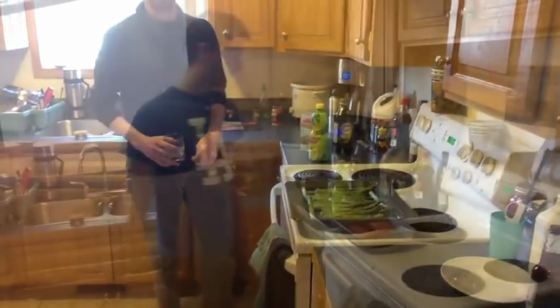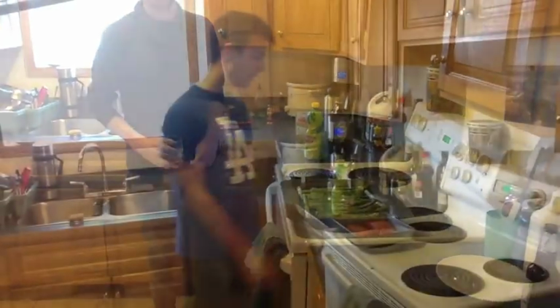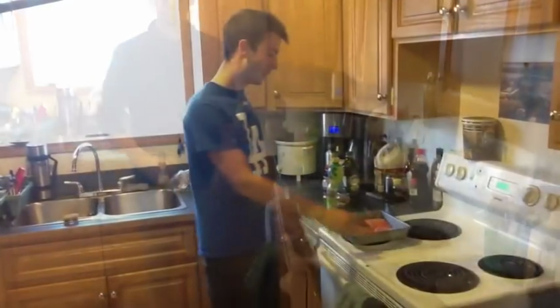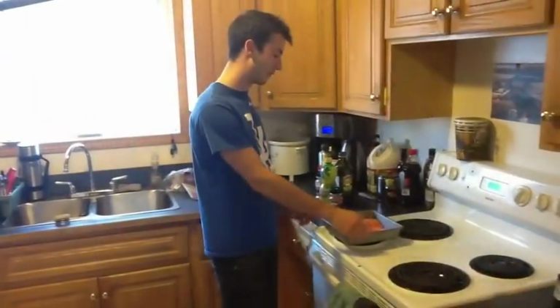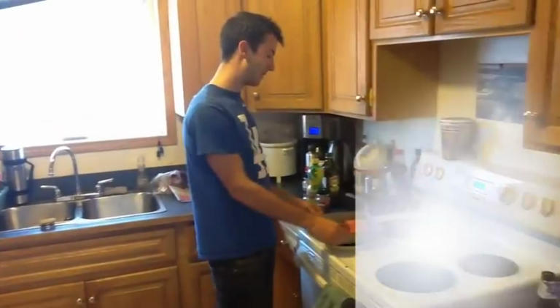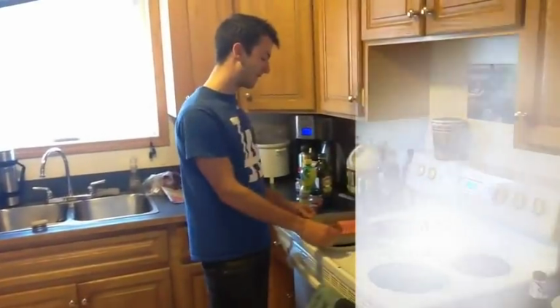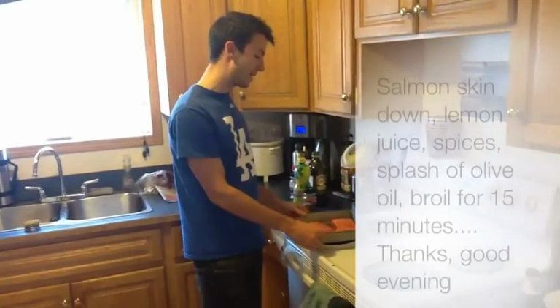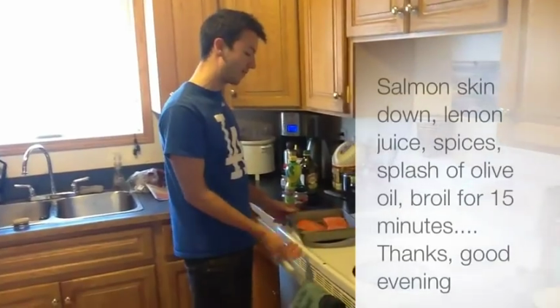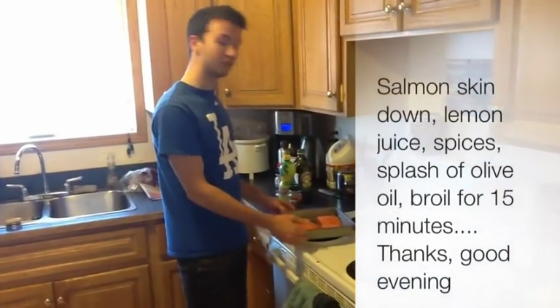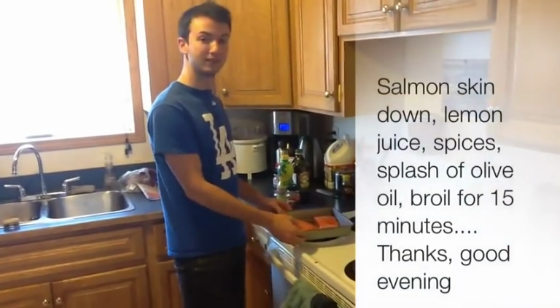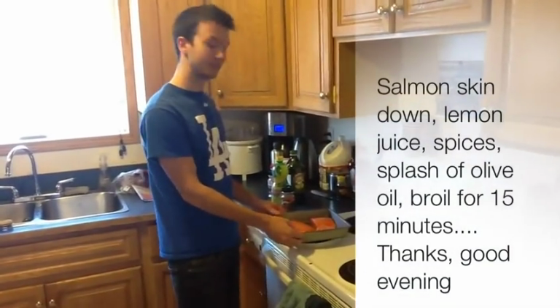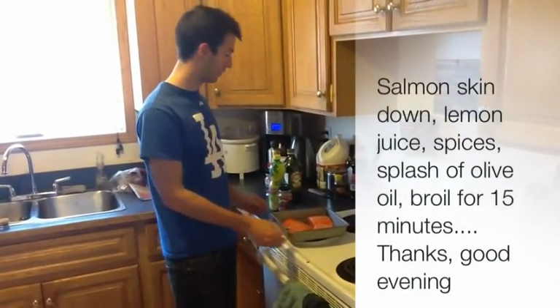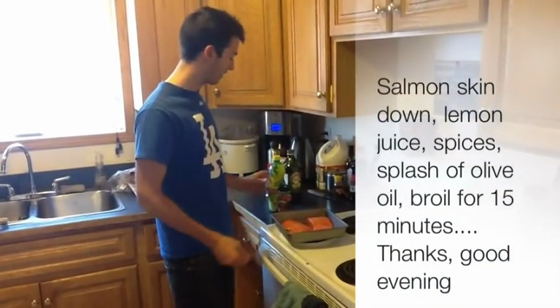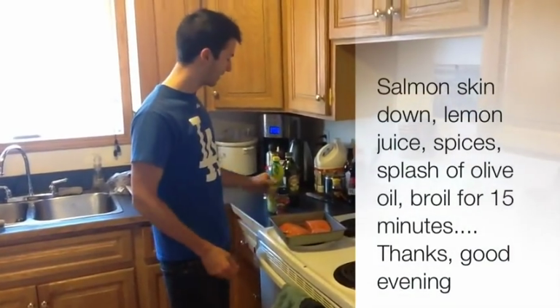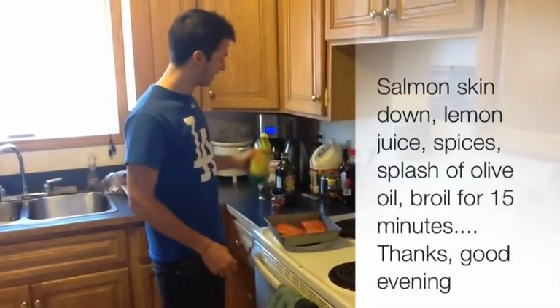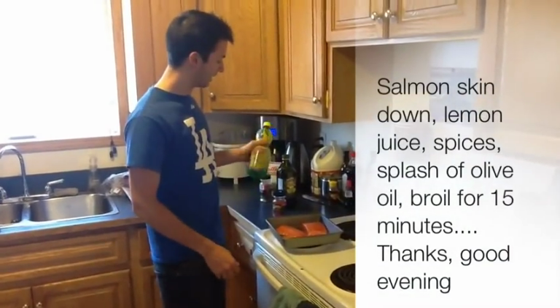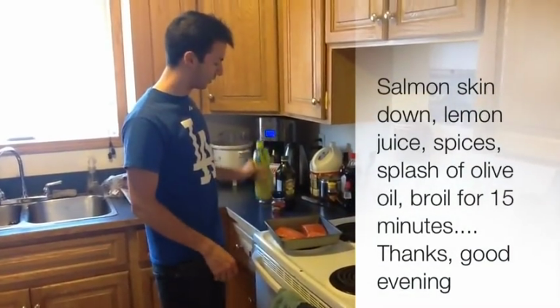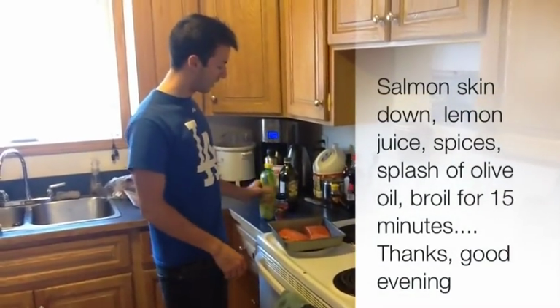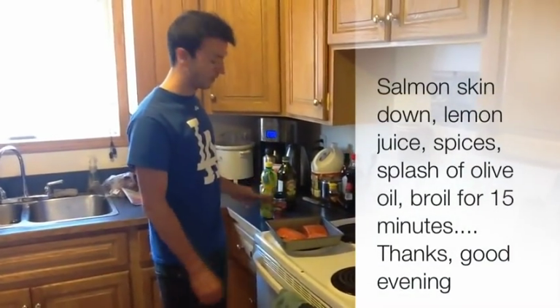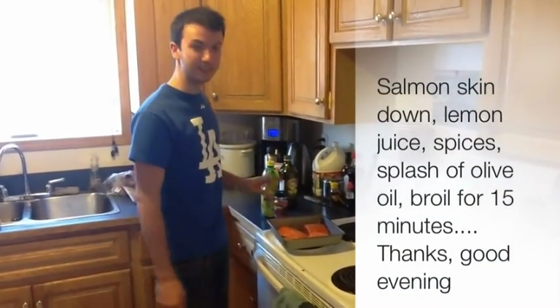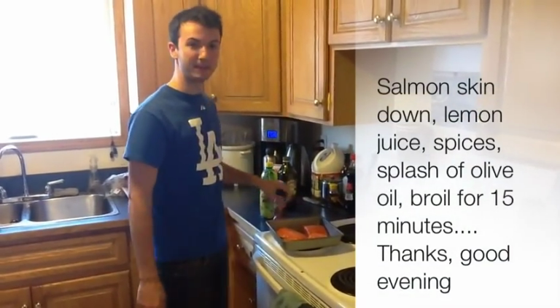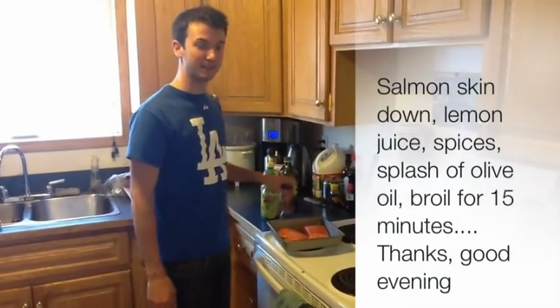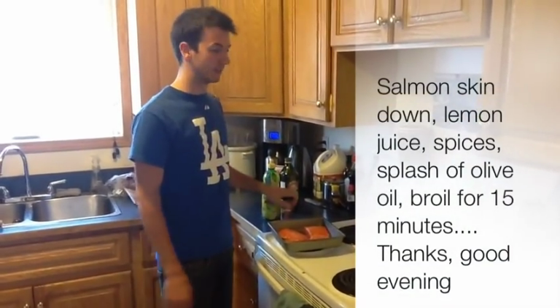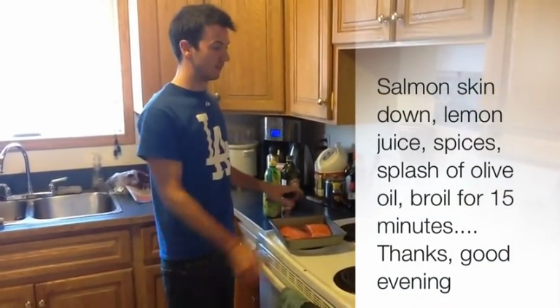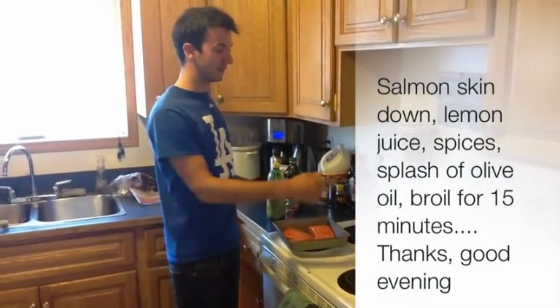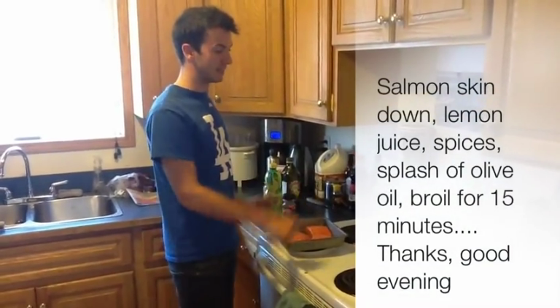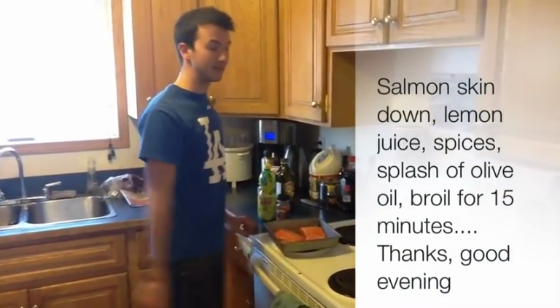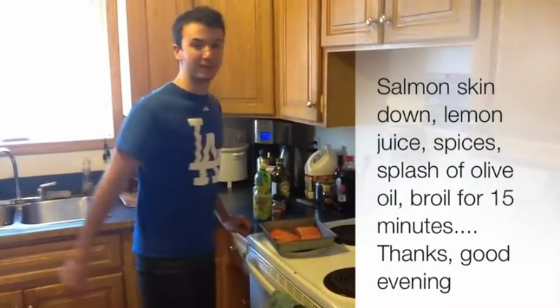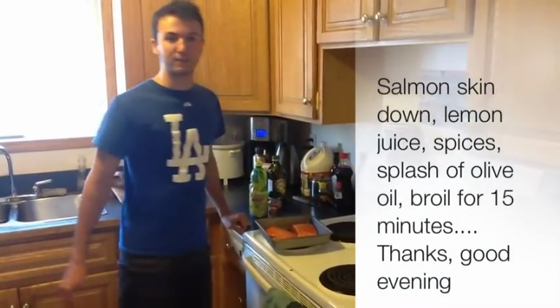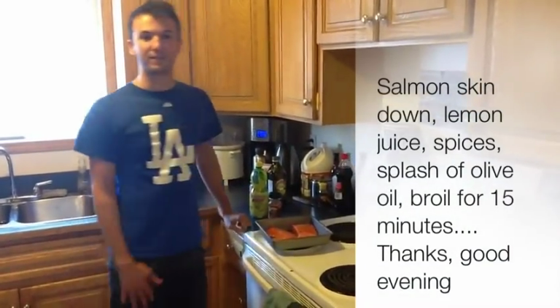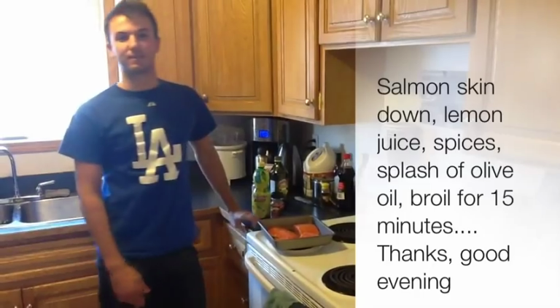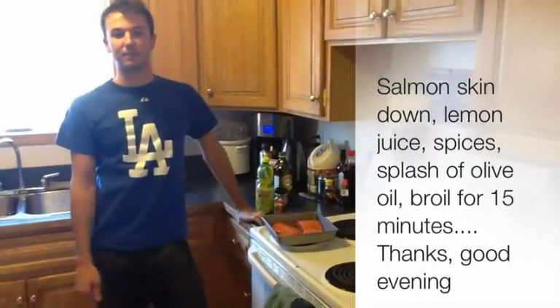For the salmon, we have to put the skin on top to make it cool. Just round, thick, and put it in the grill for 15 minutes. Thank you.